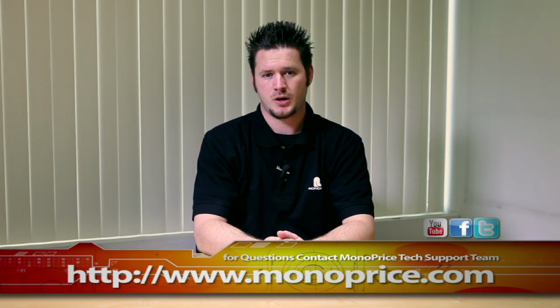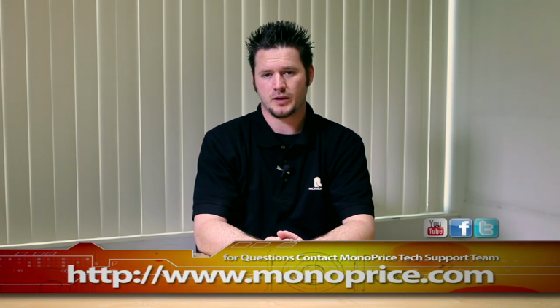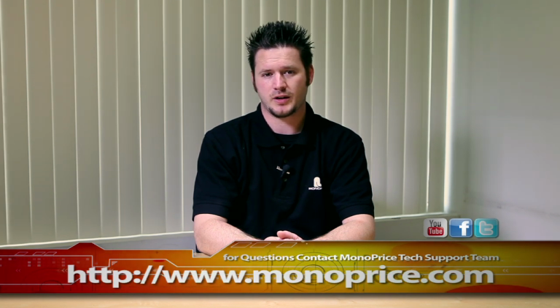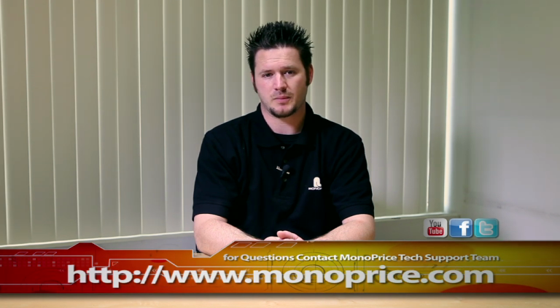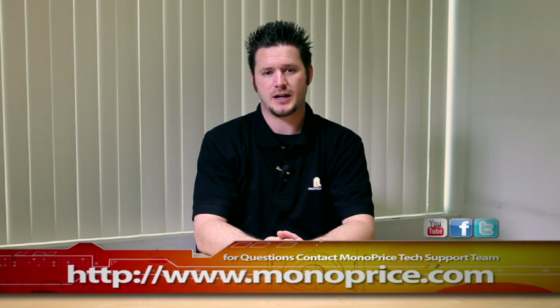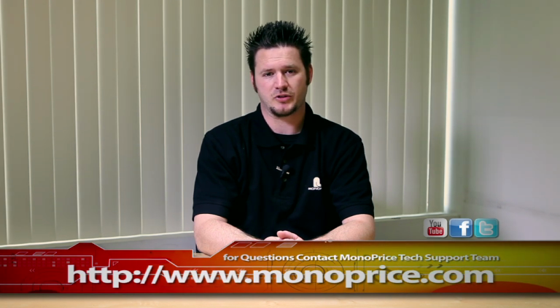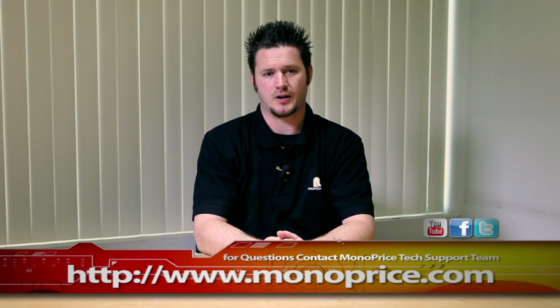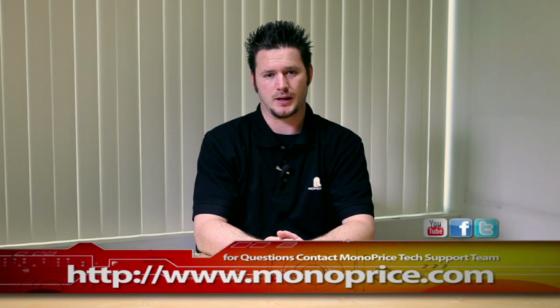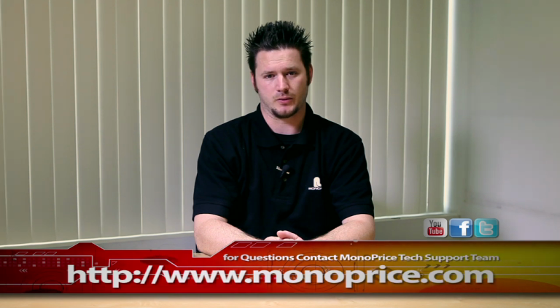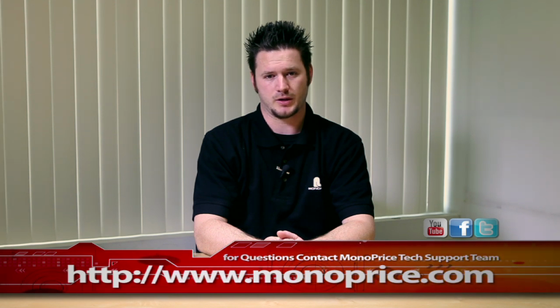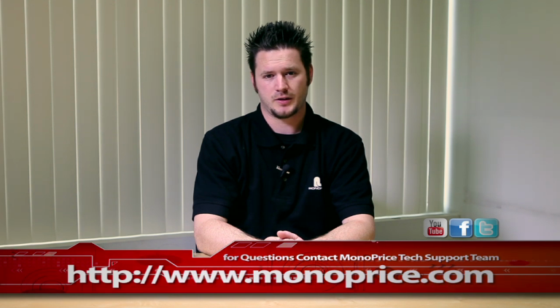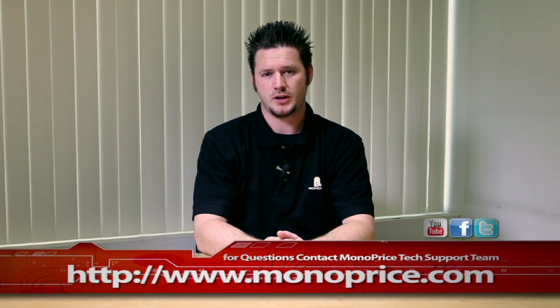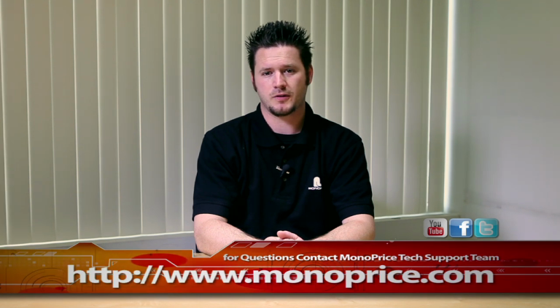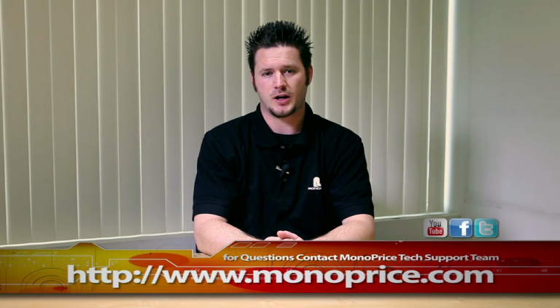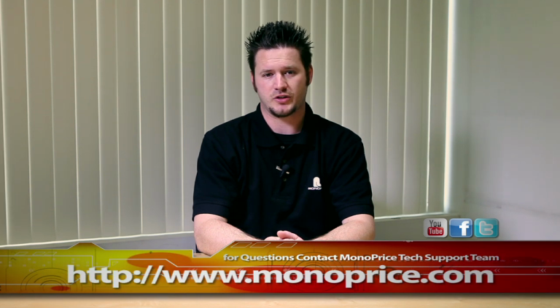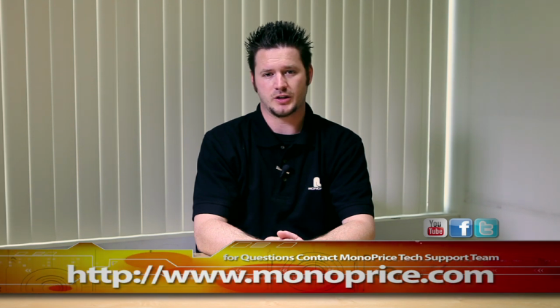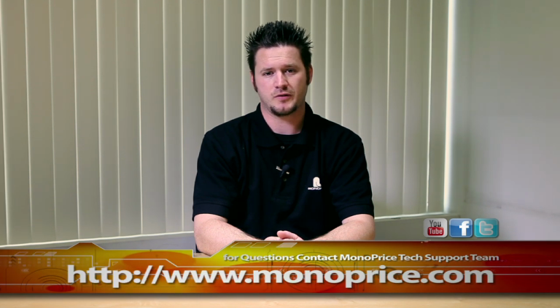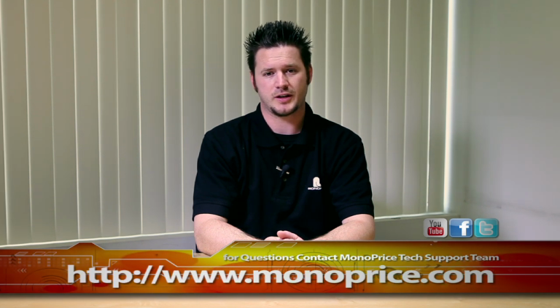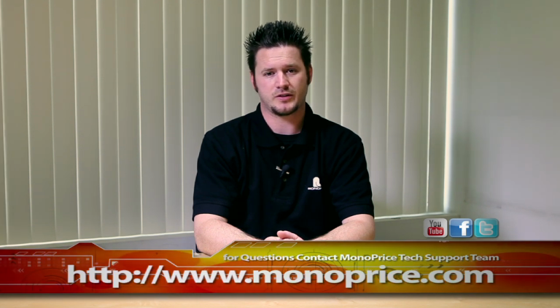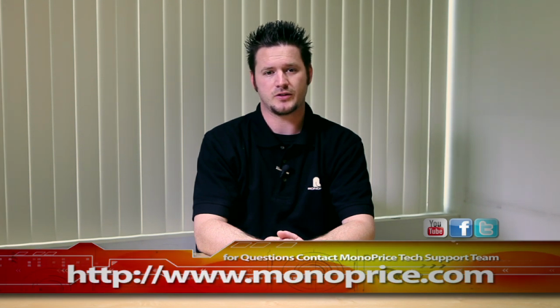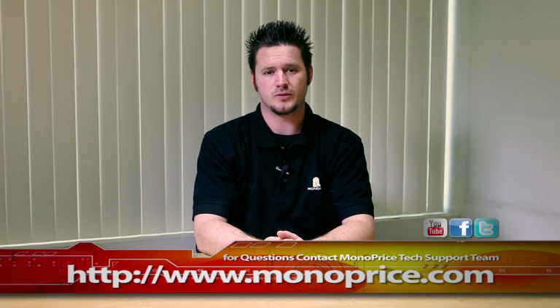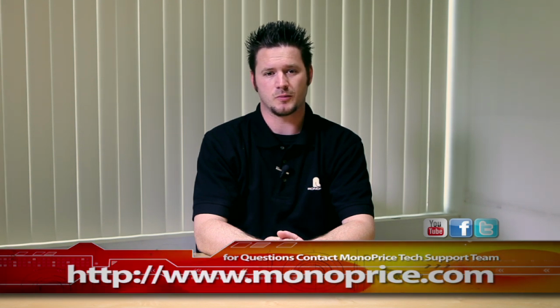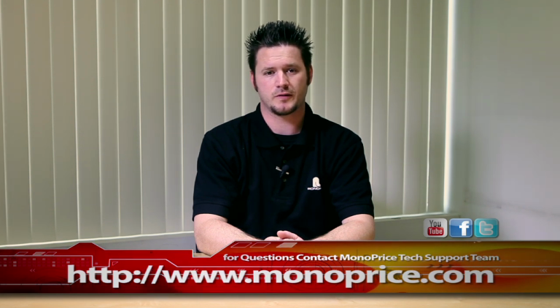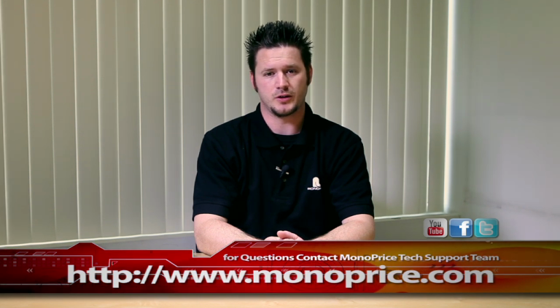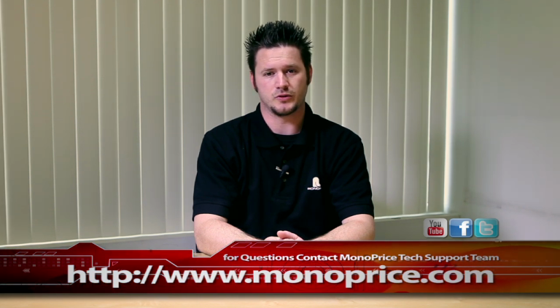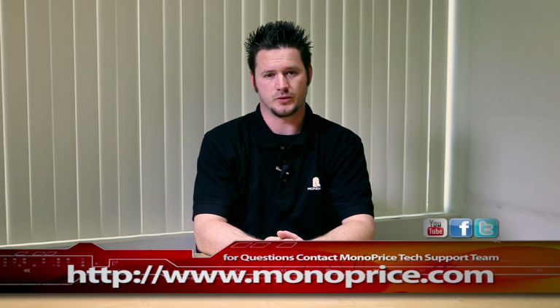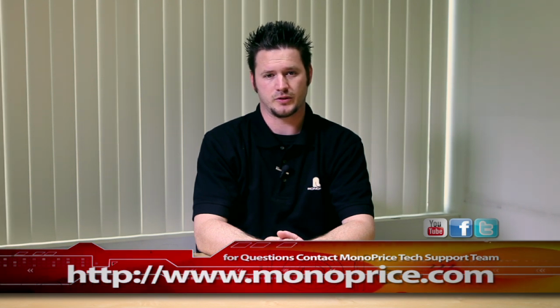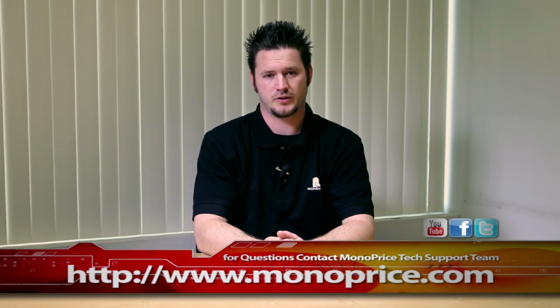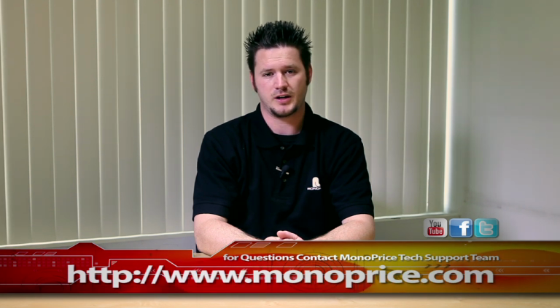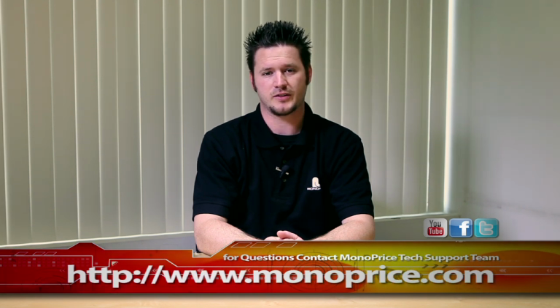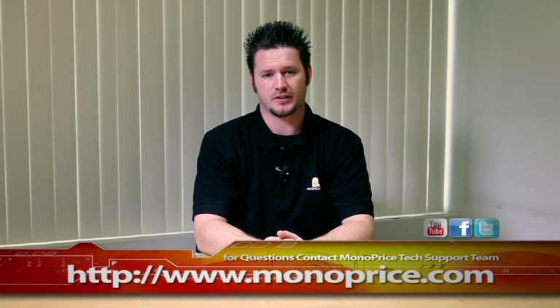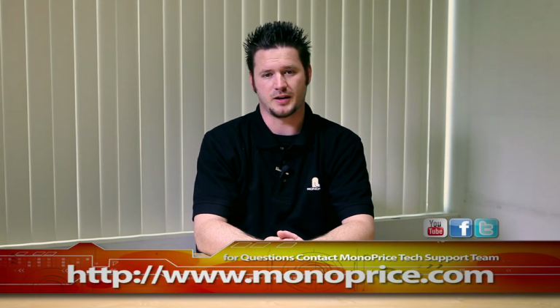Once again, my name is Sean Blatherwick. Thank you for watching and don't forget to stay tuned for more video tutorials. See you guys next time.